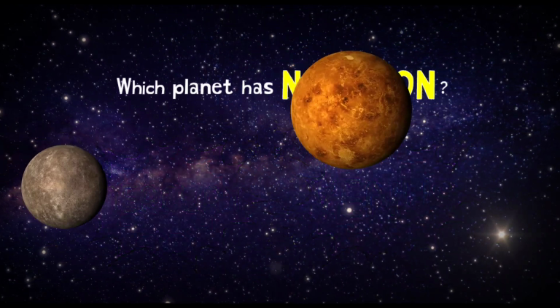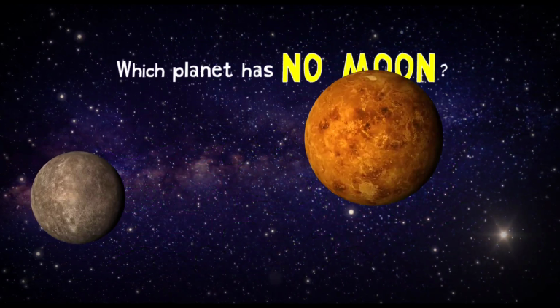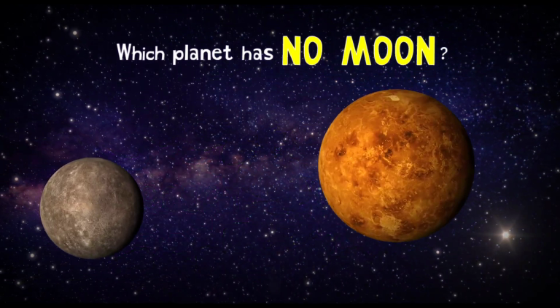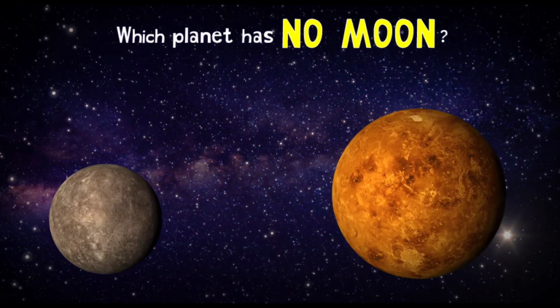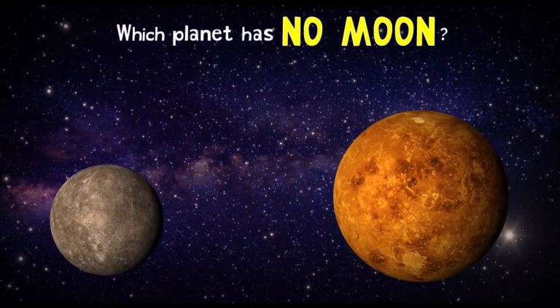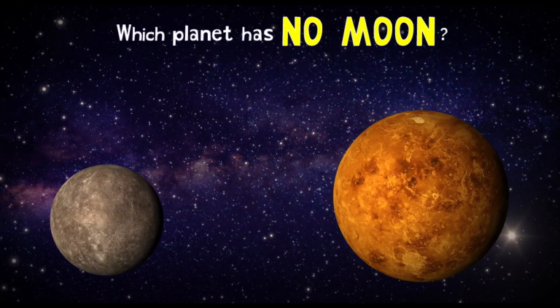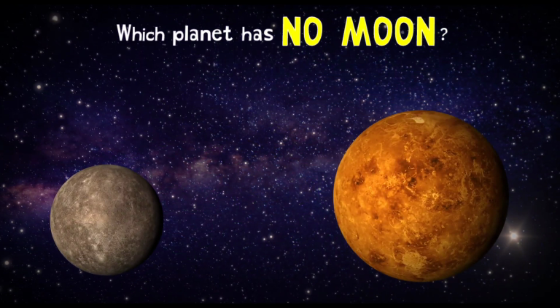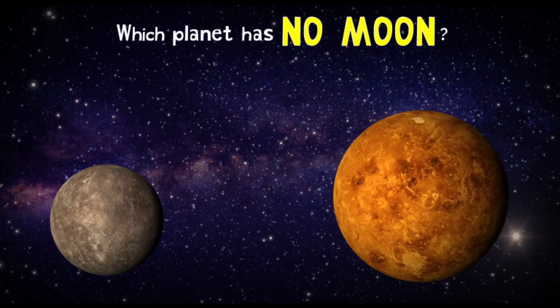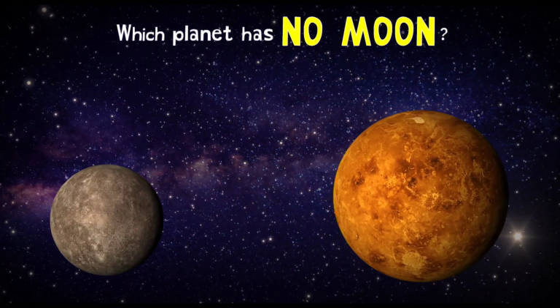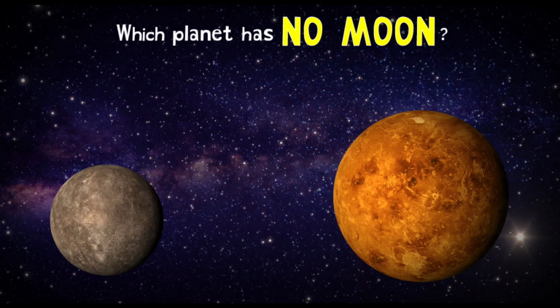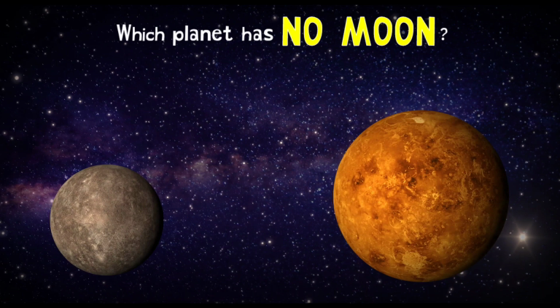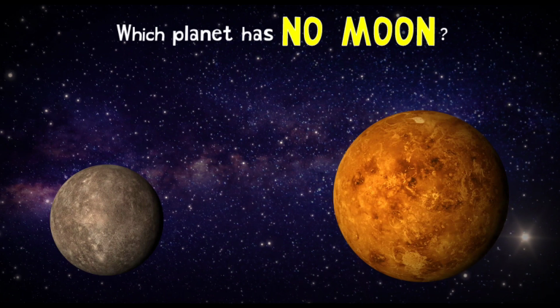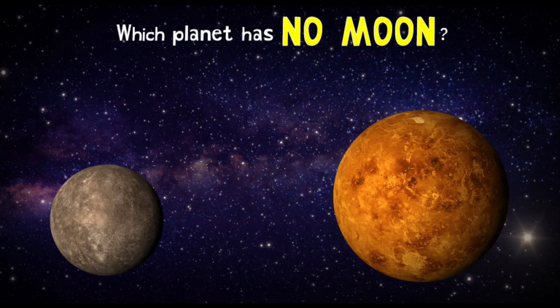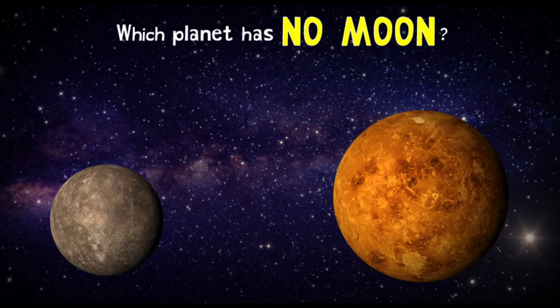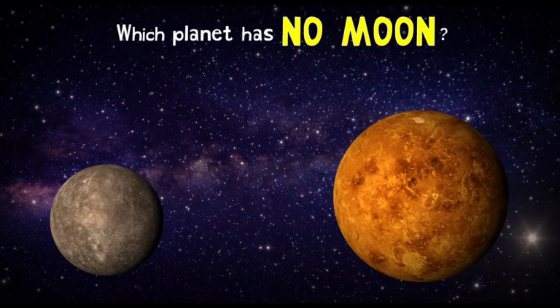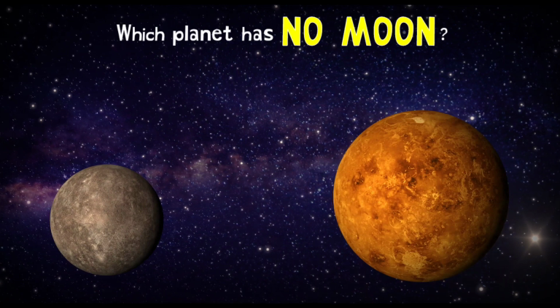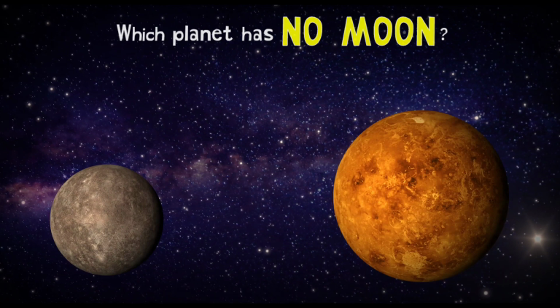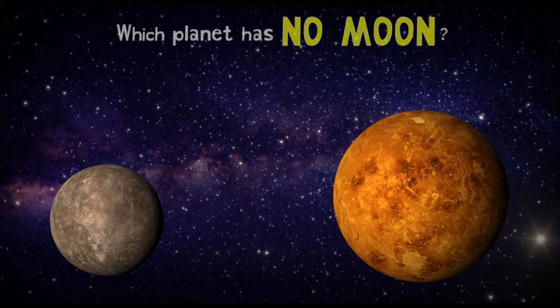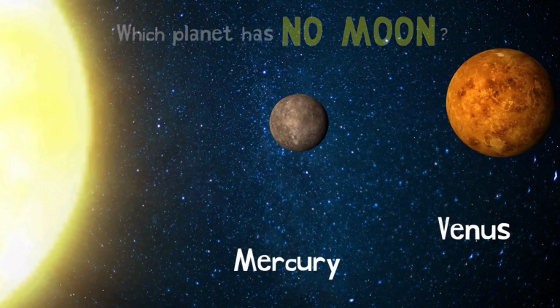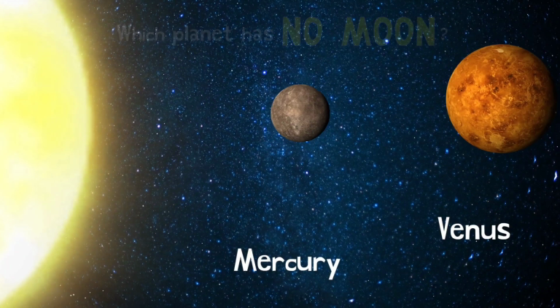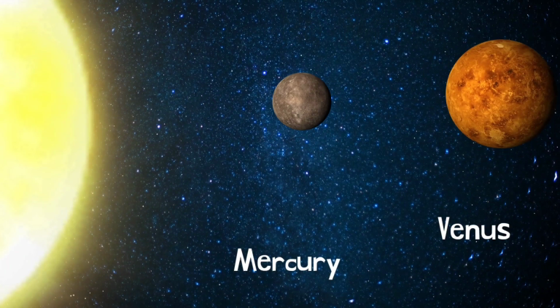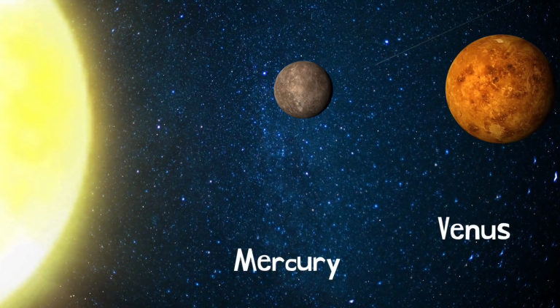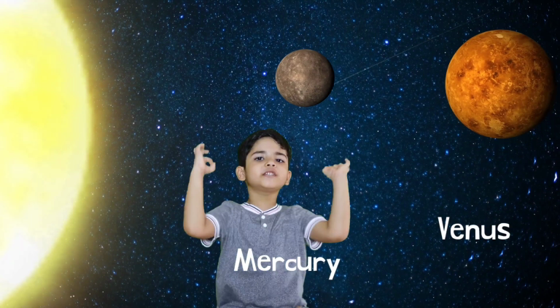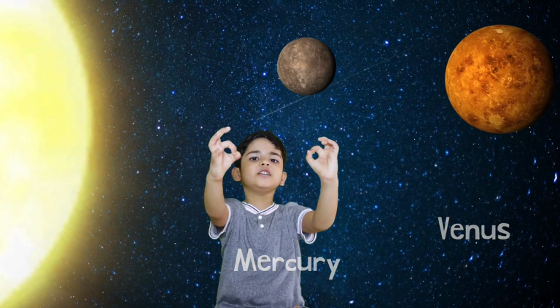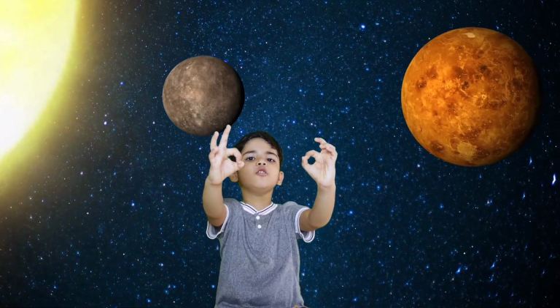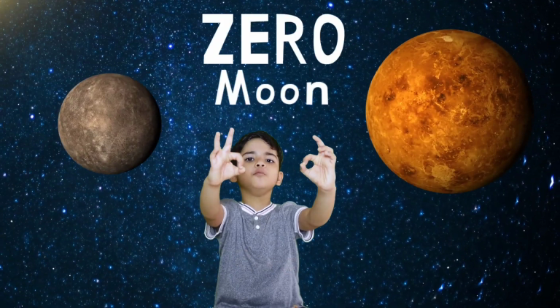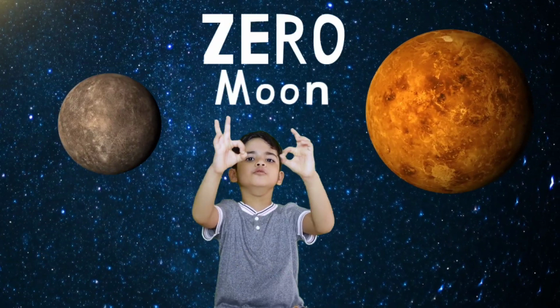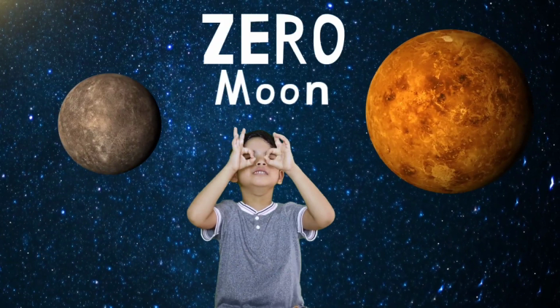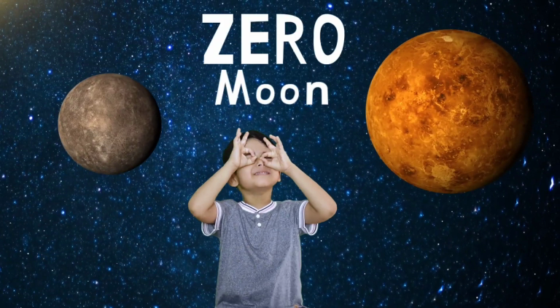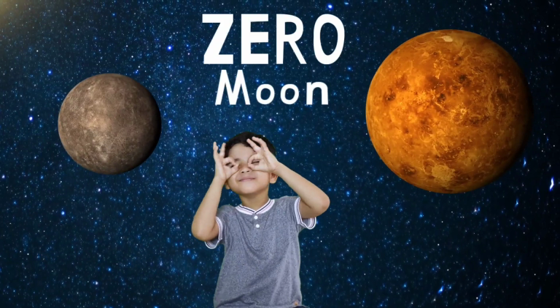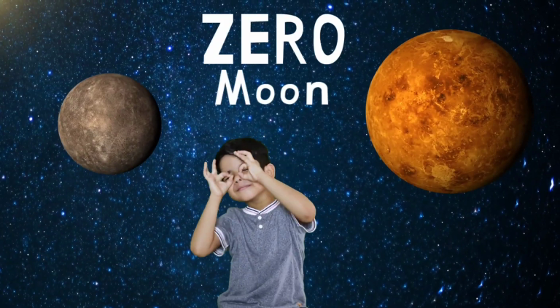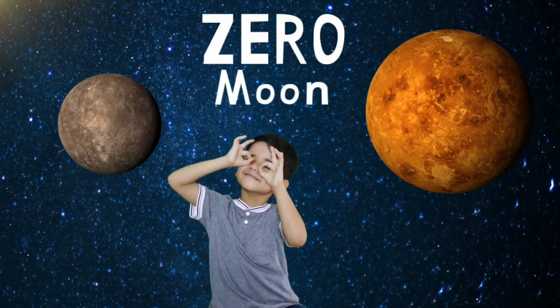There are the first two planets, Mercury and Venus. Both have zero moons!